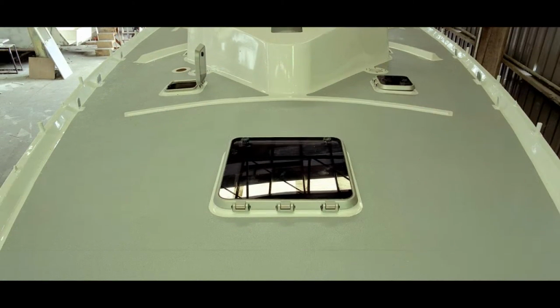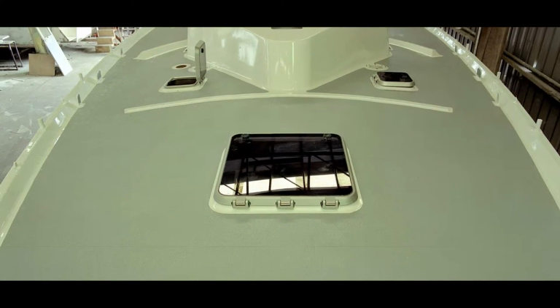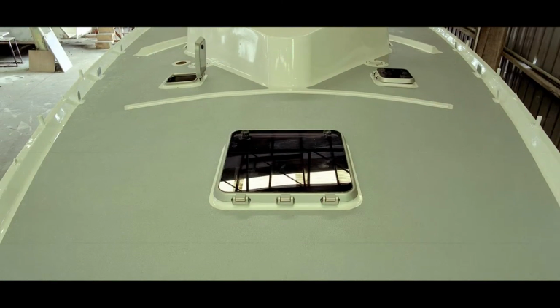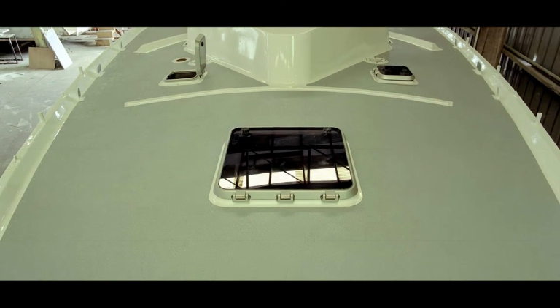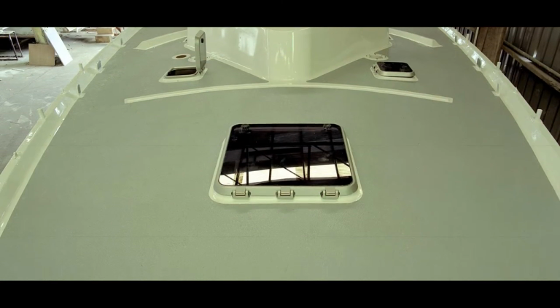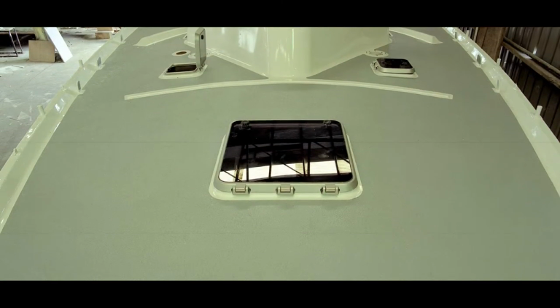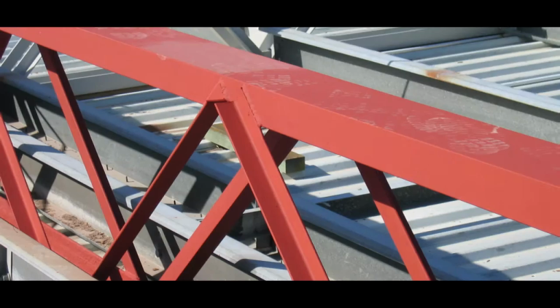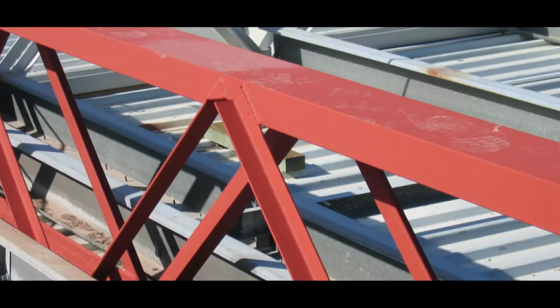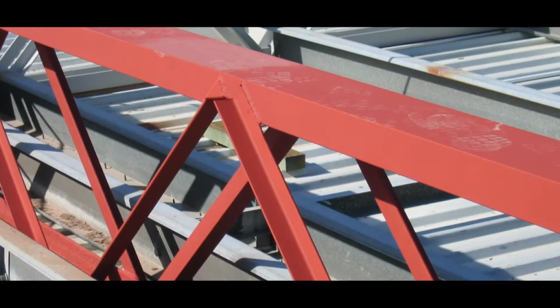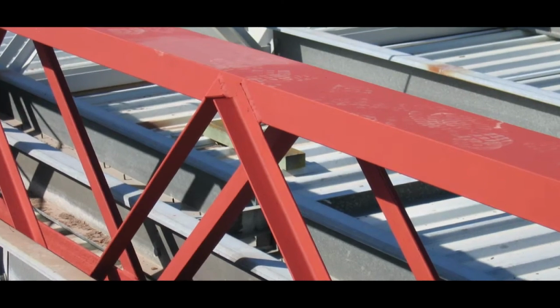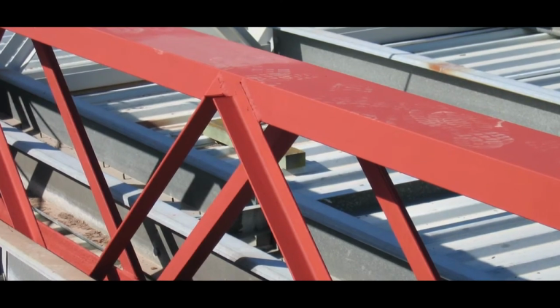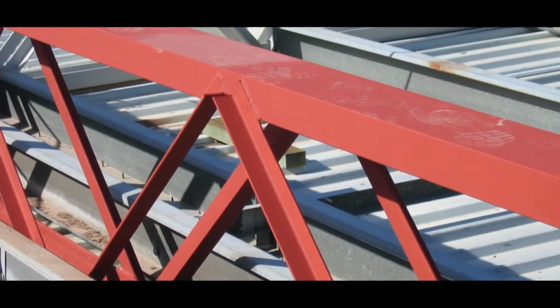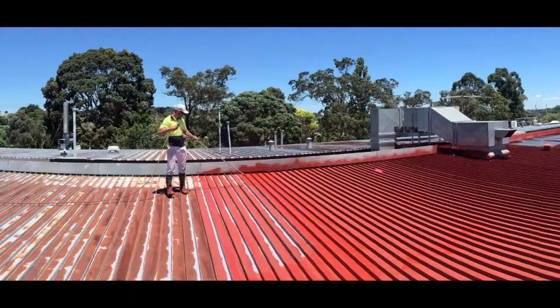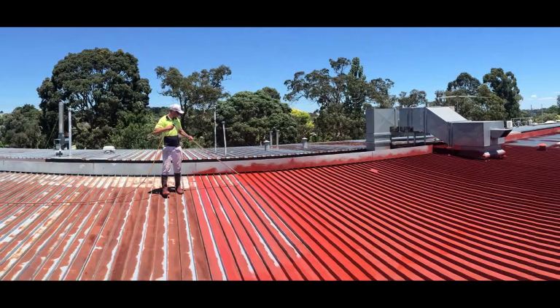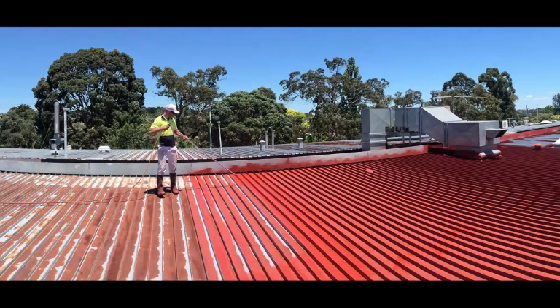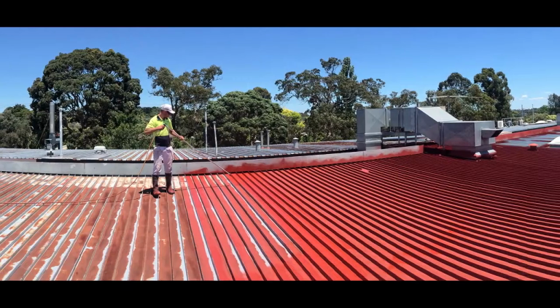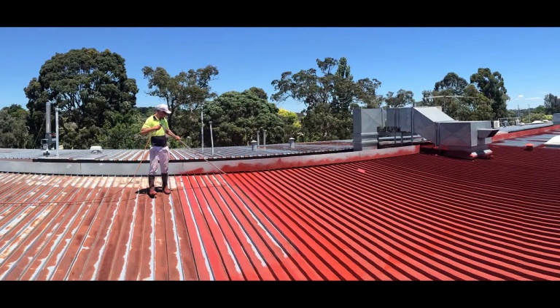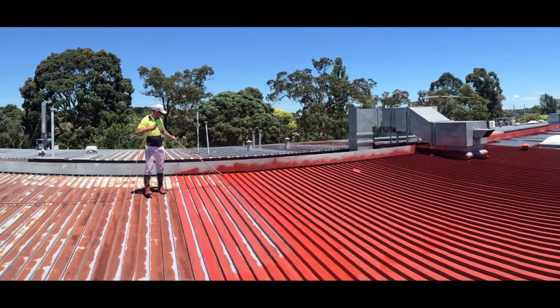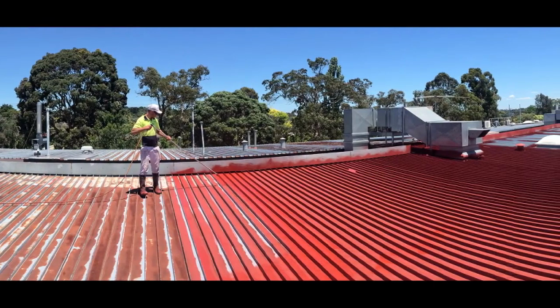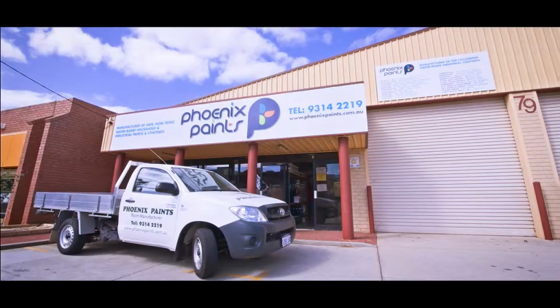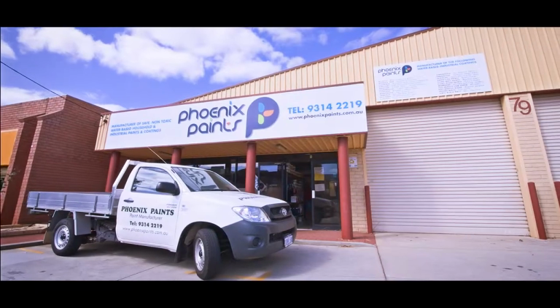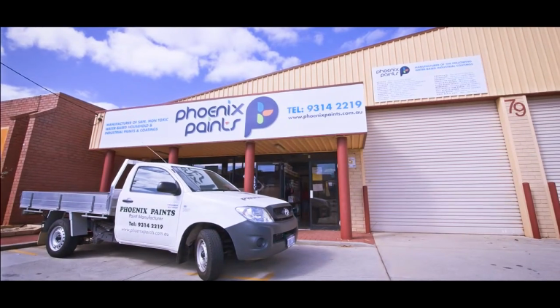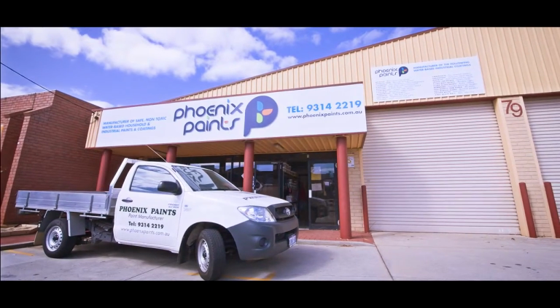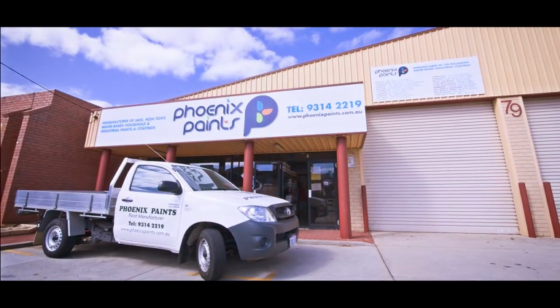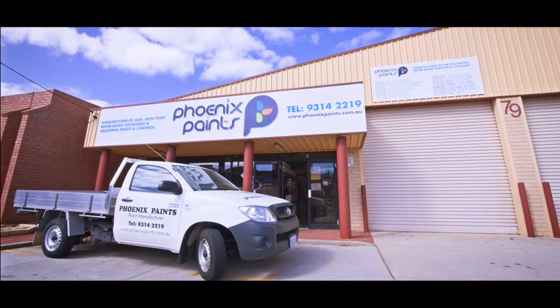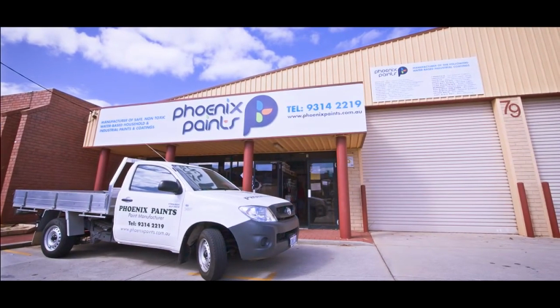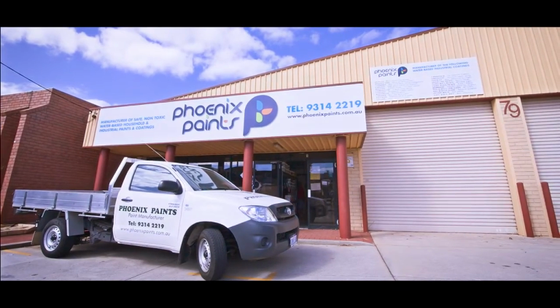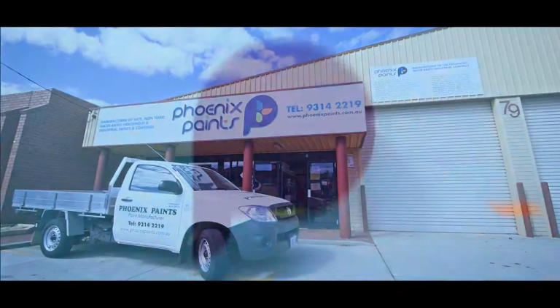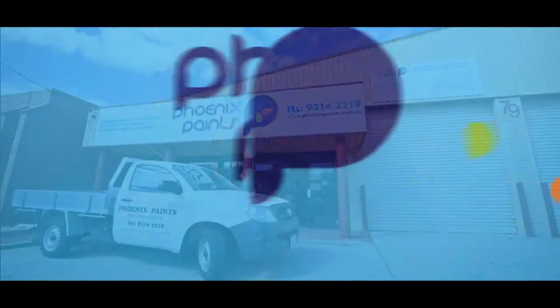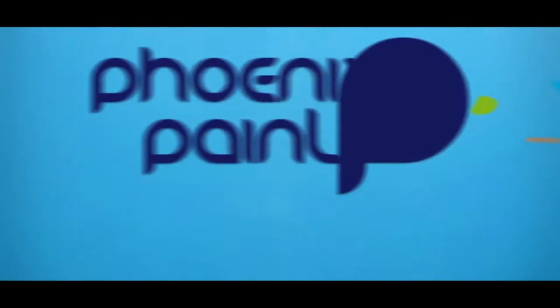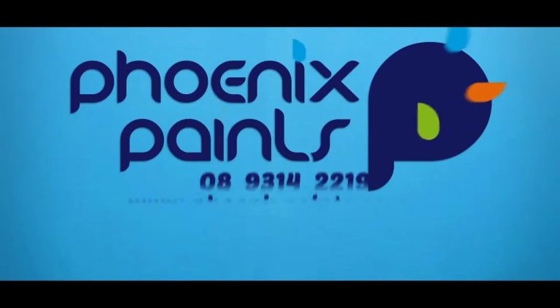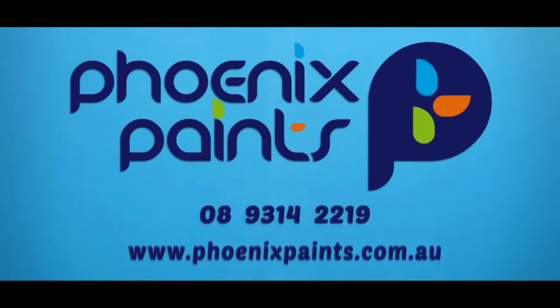Phoenix Paints. We have the solutions, products and professional advice to help you get the job done right first time.